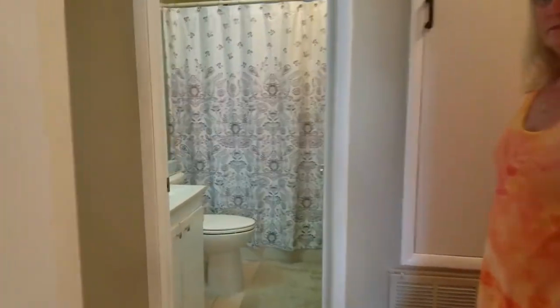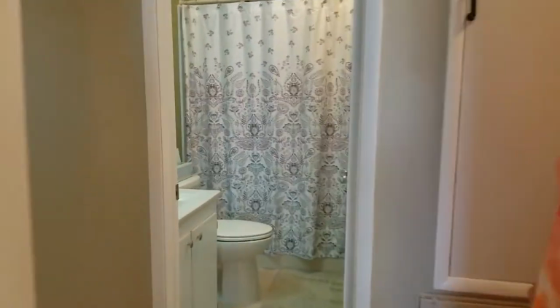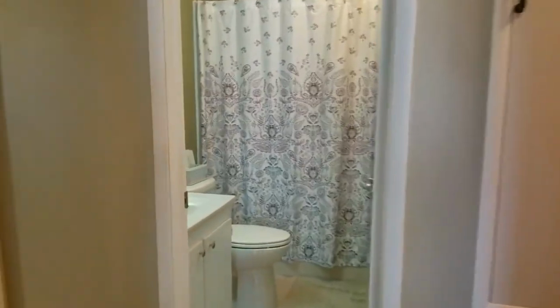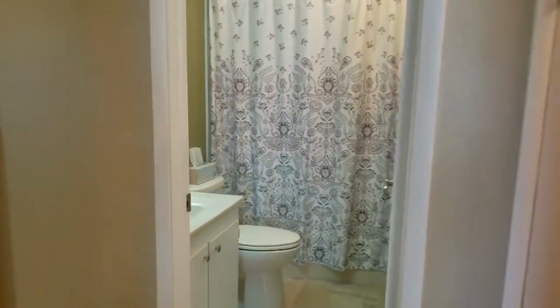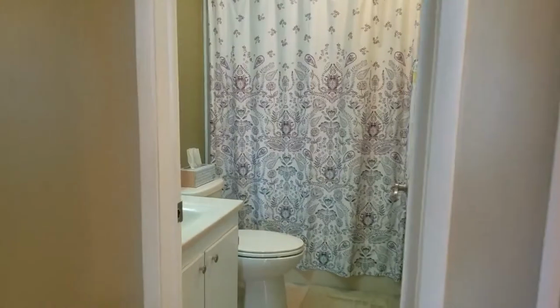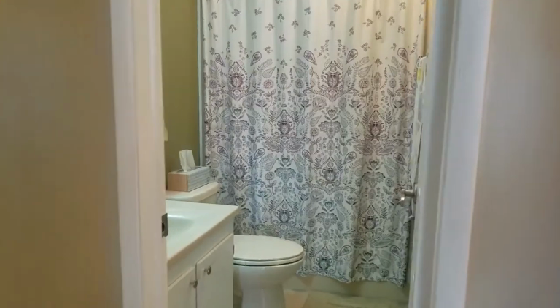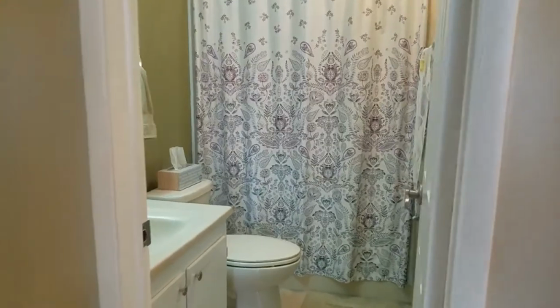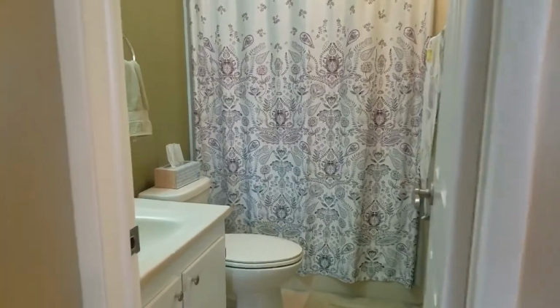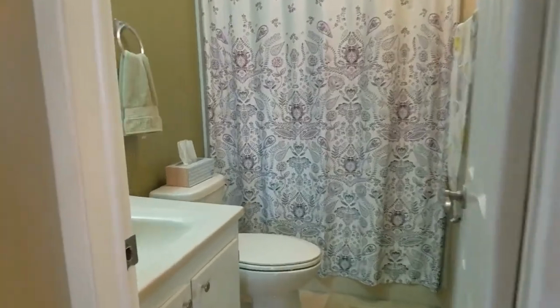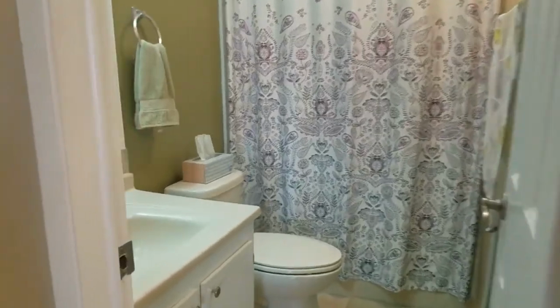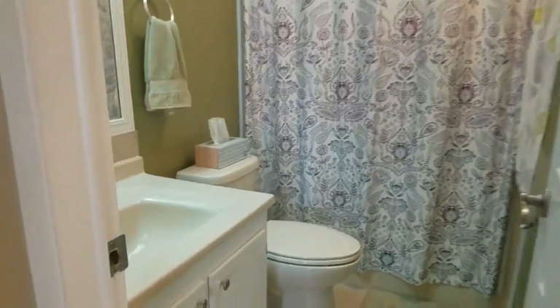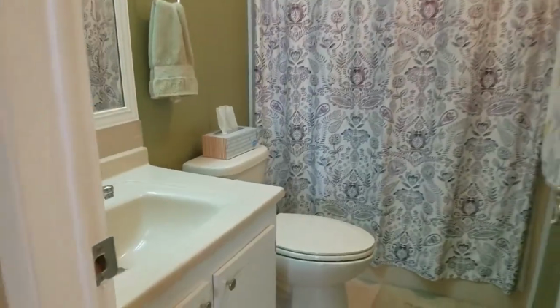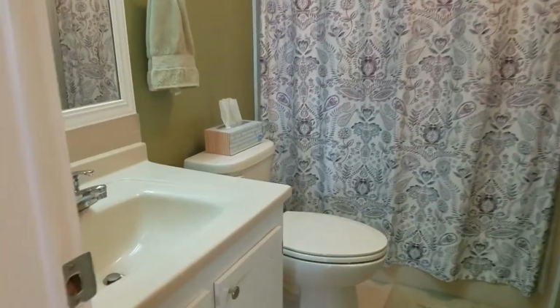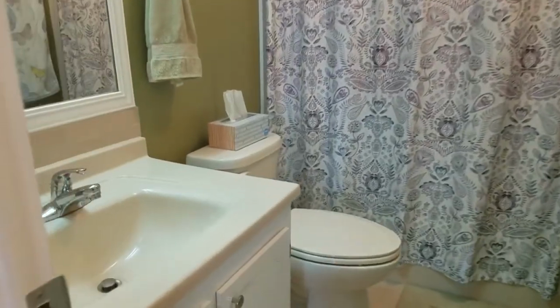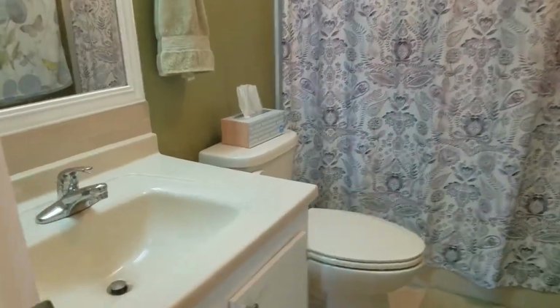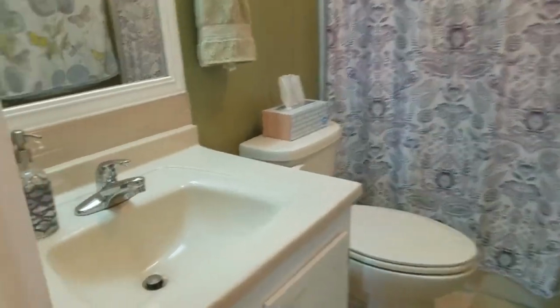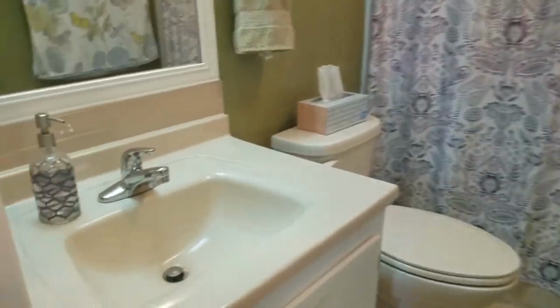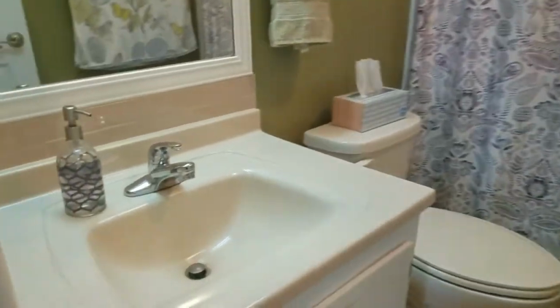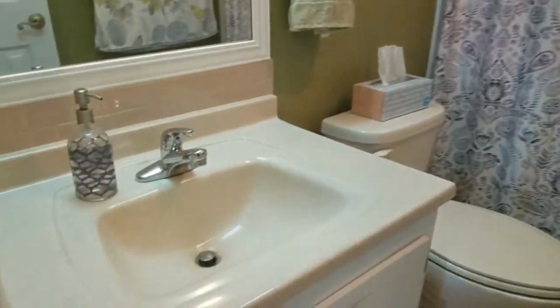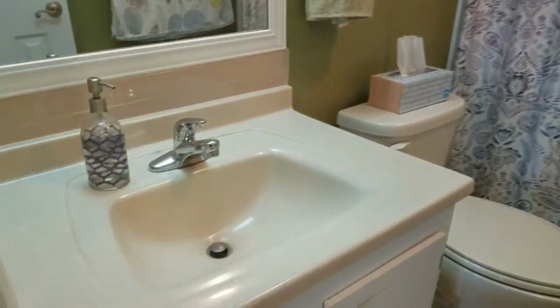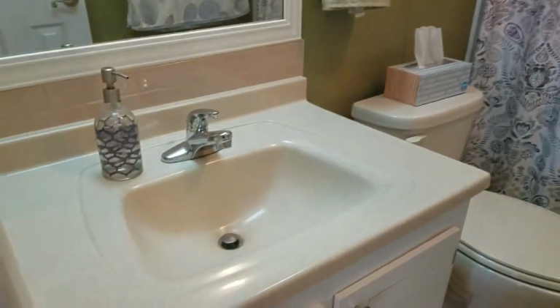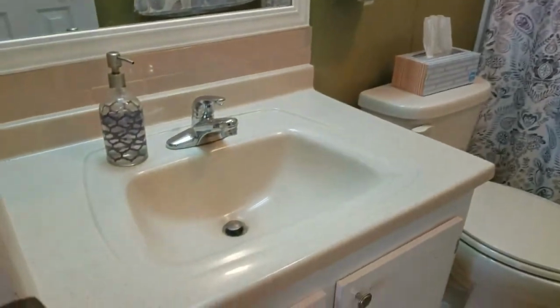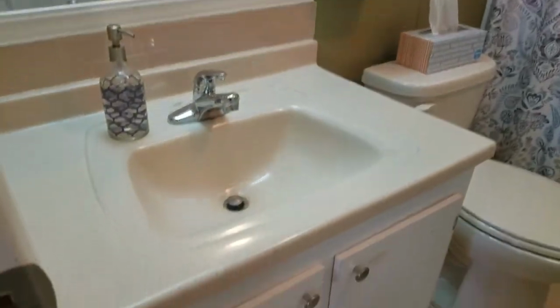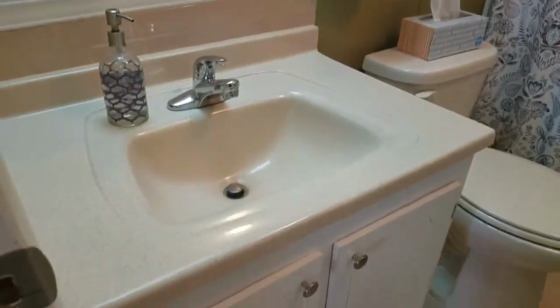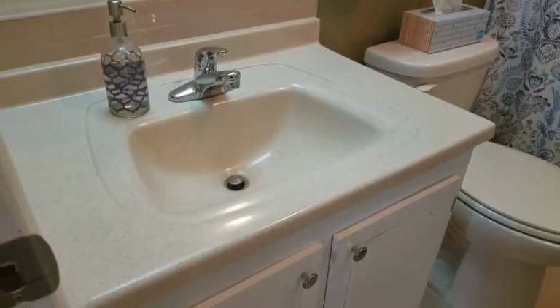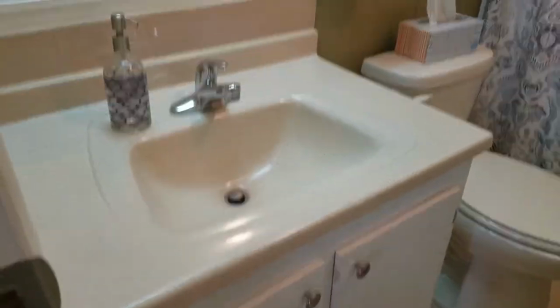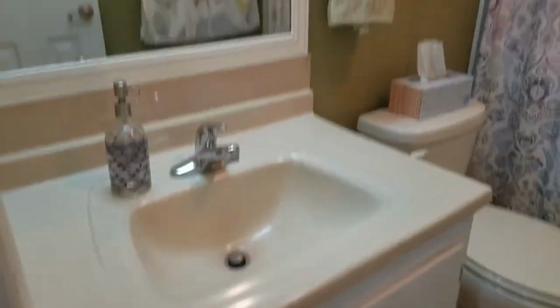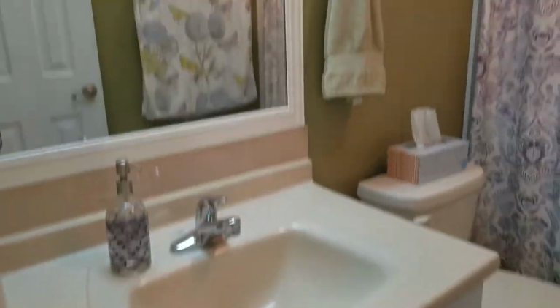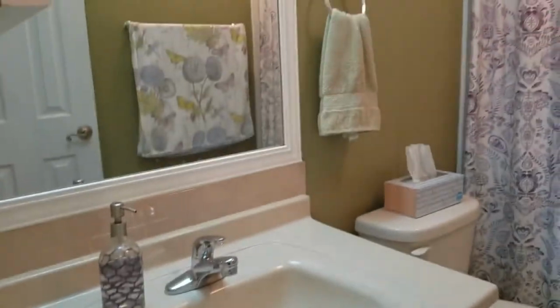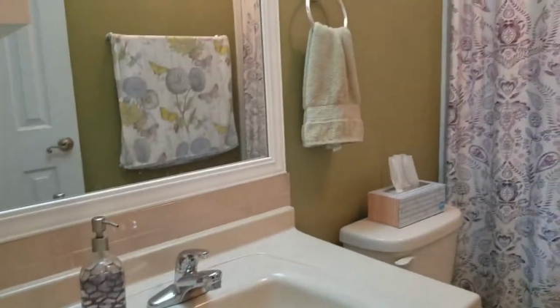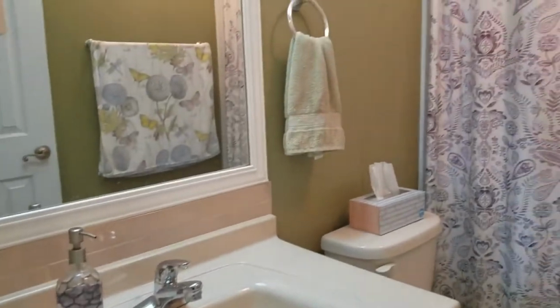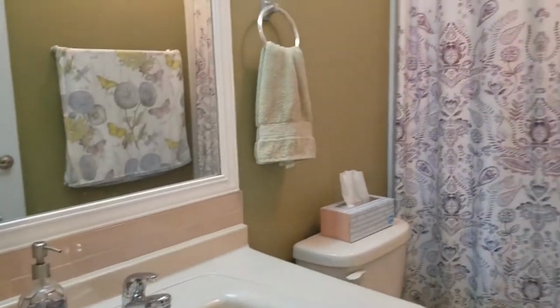The guest bathroom has a tub shower enclosure and an updated vanity.